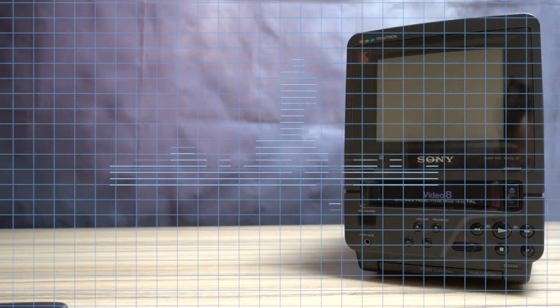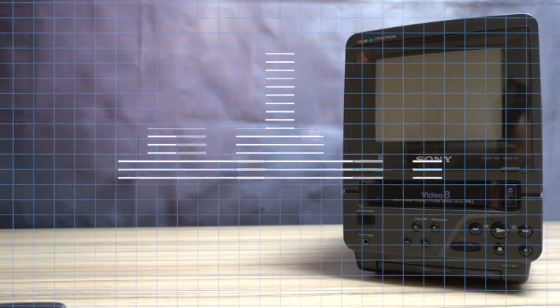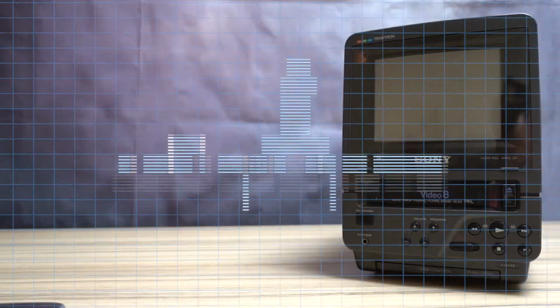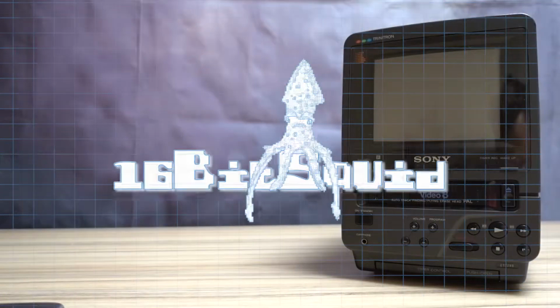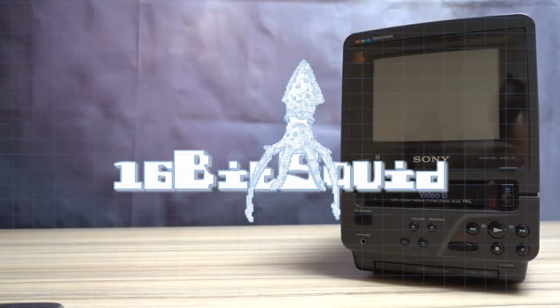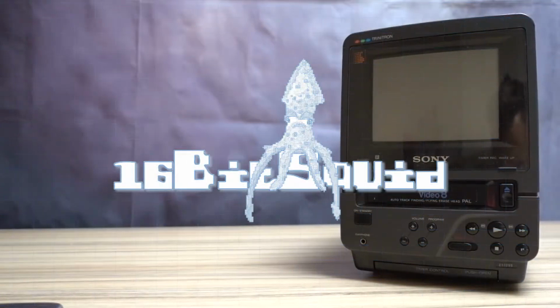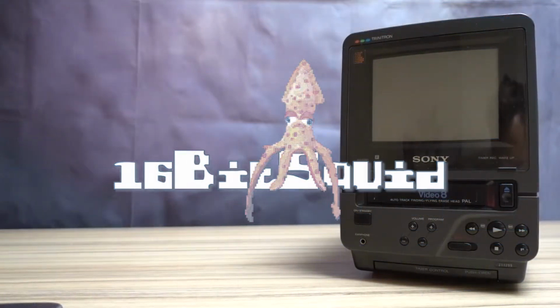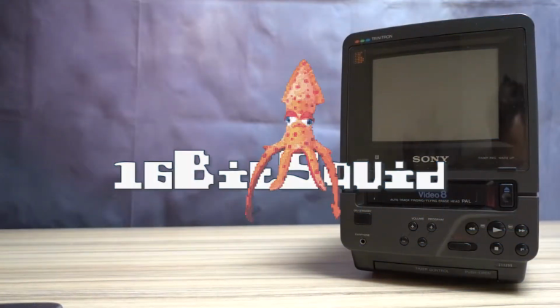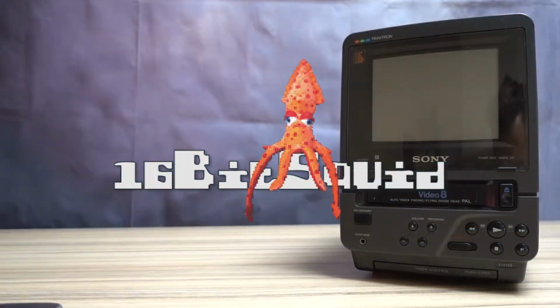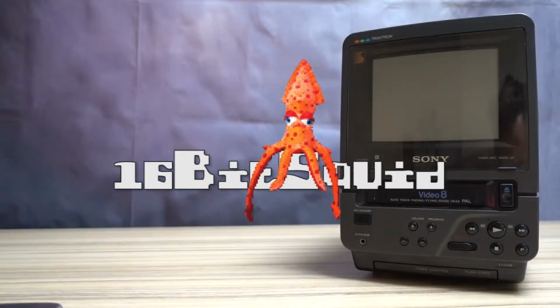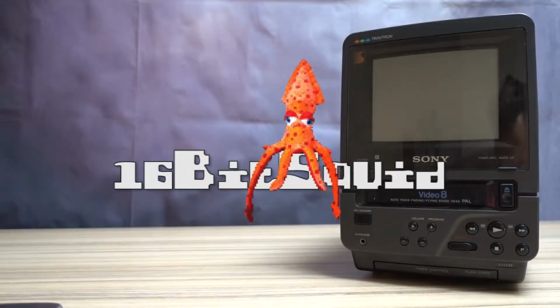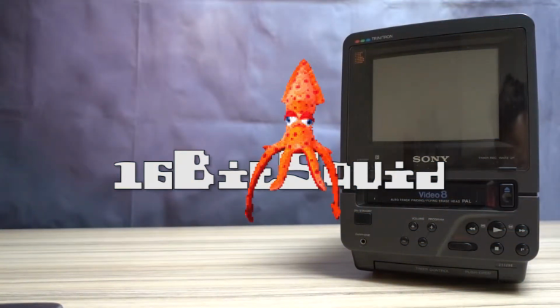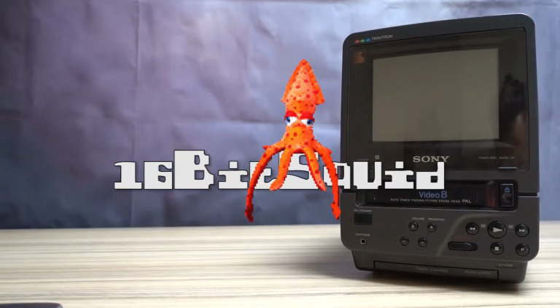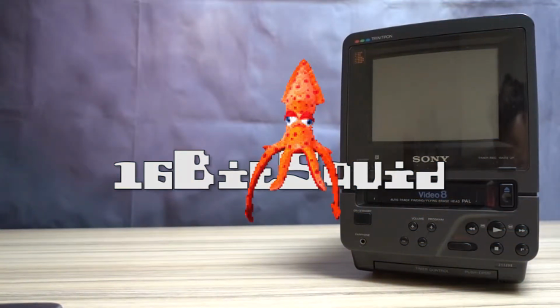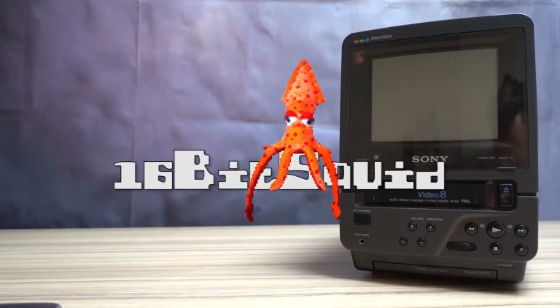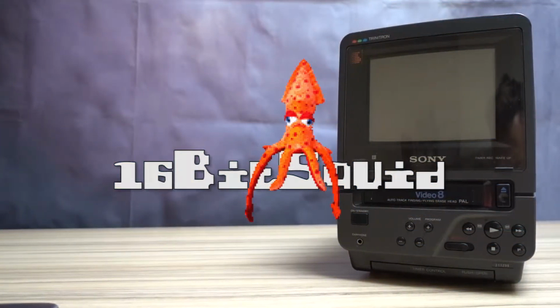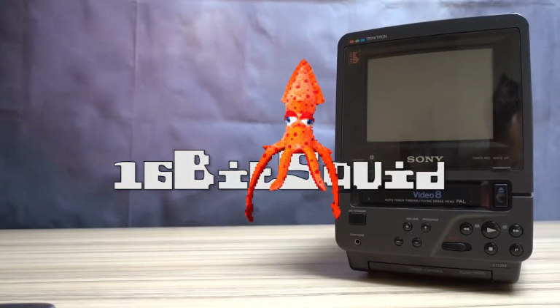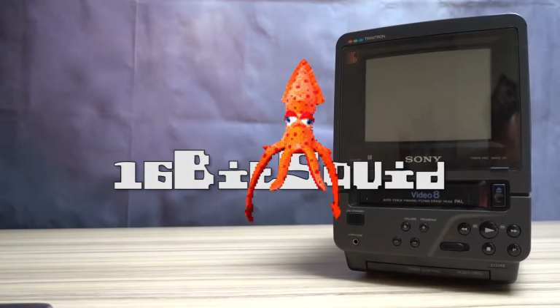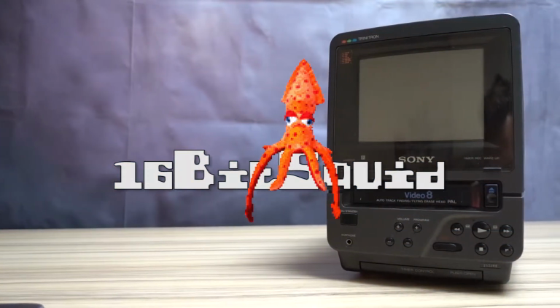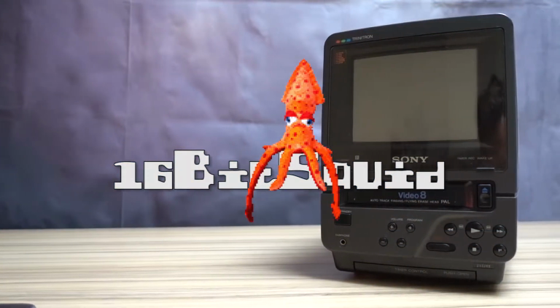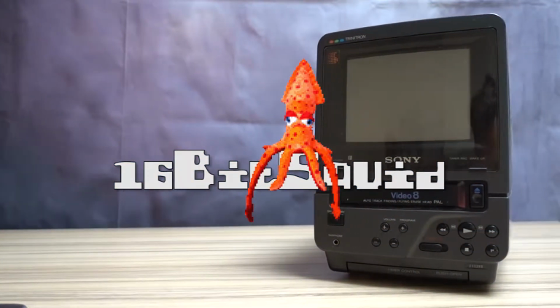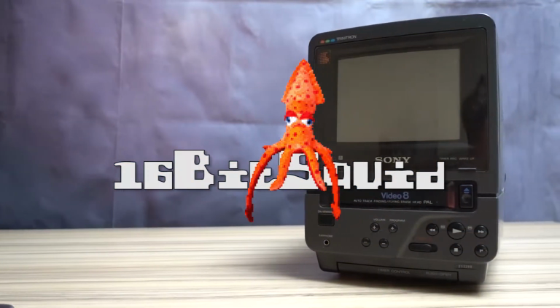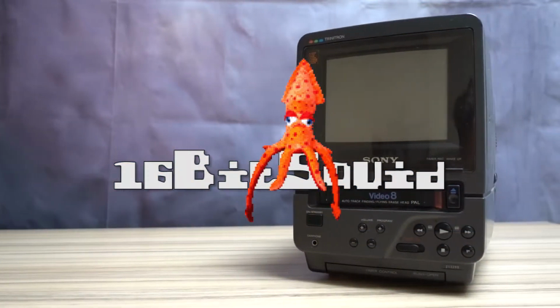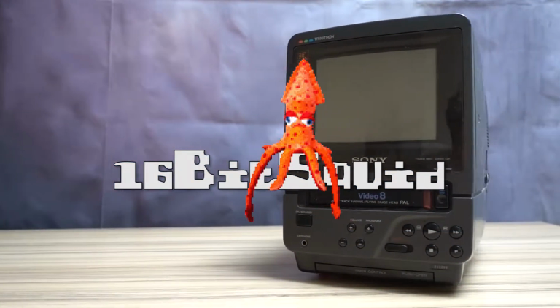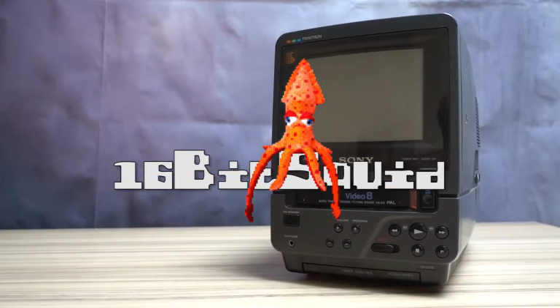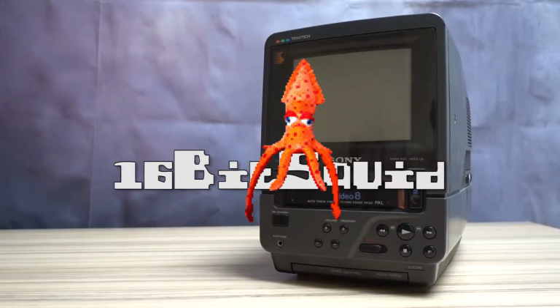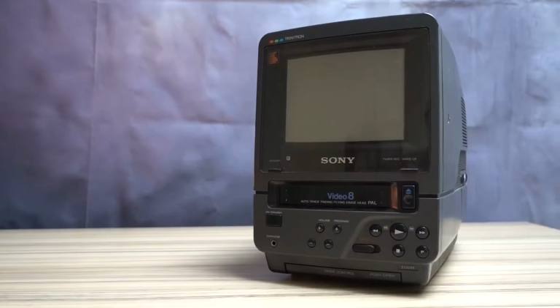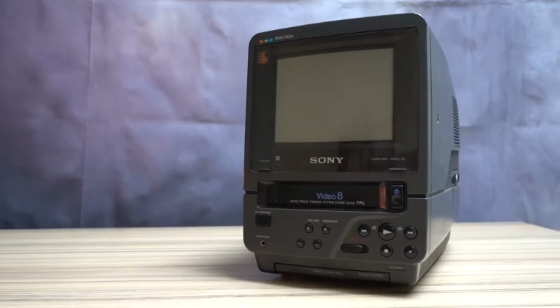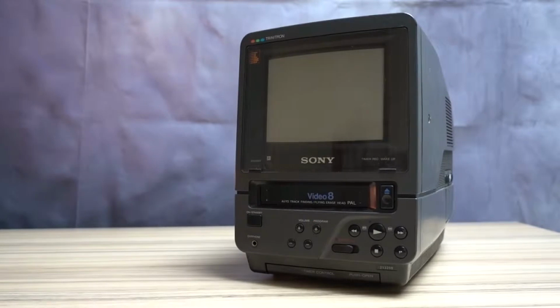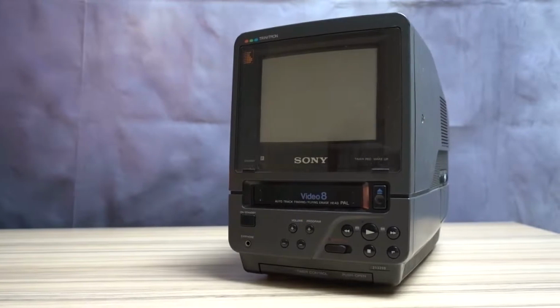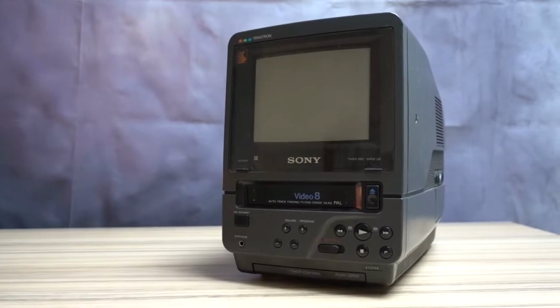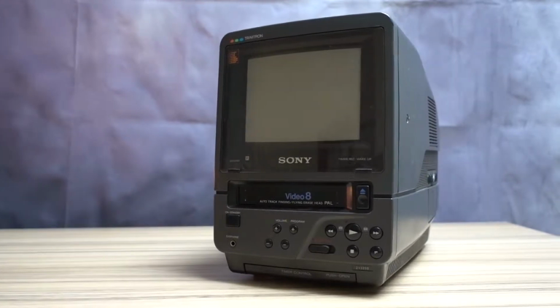Hi! Welcome to 16-Bit Squid. Today we shed some ink on the Sony EVDT1.